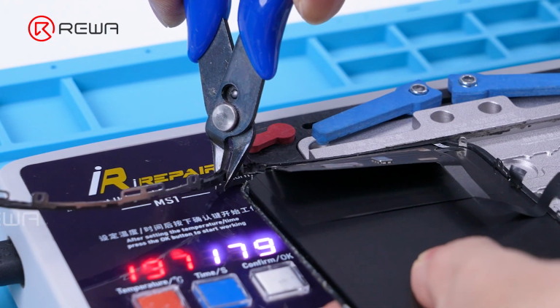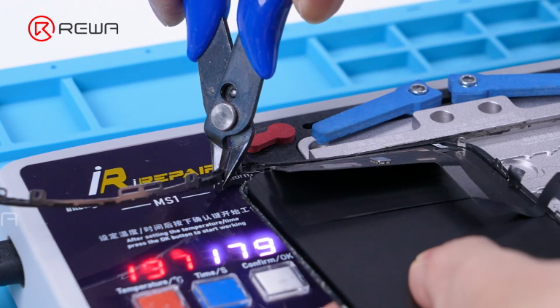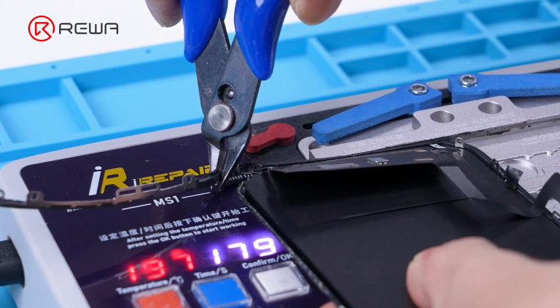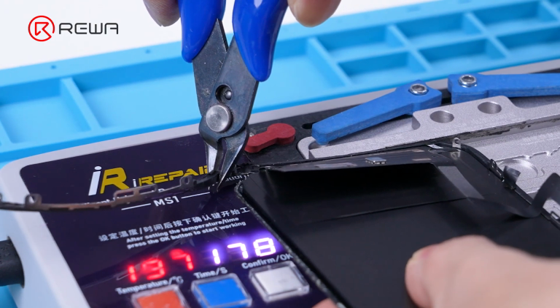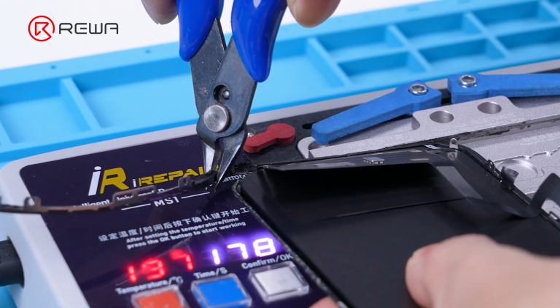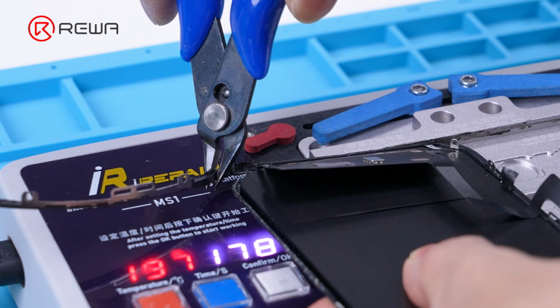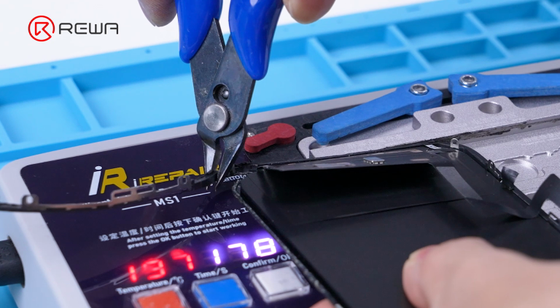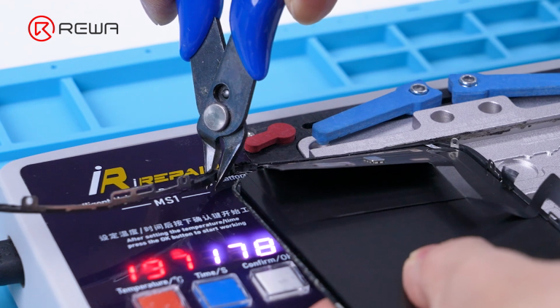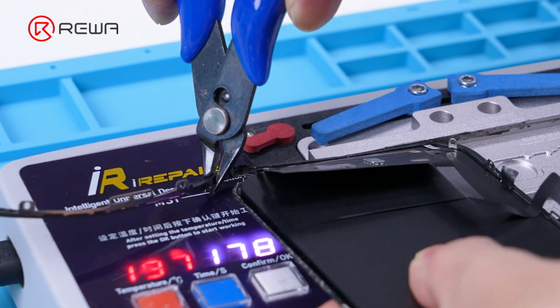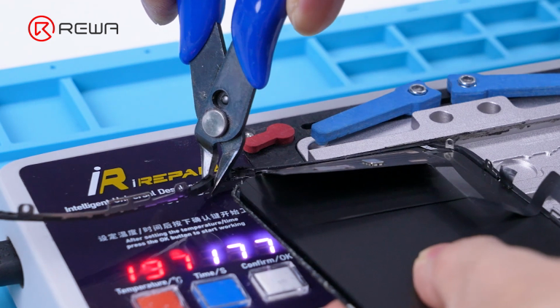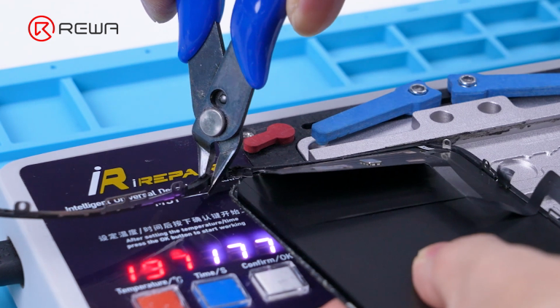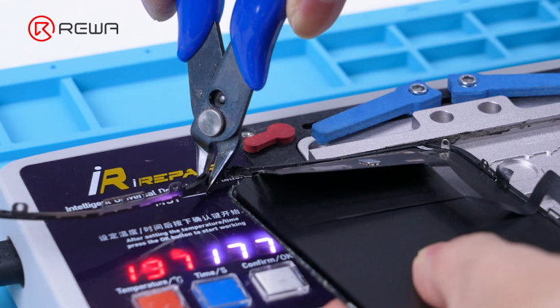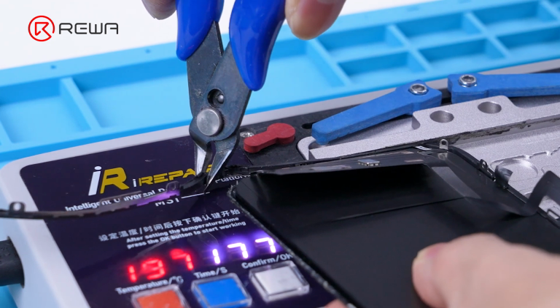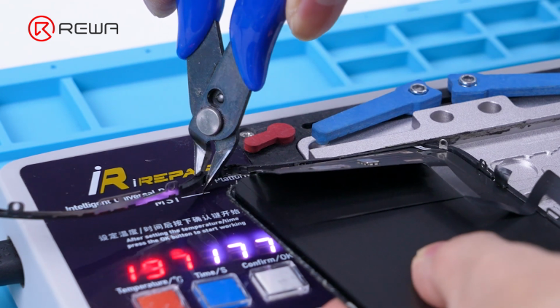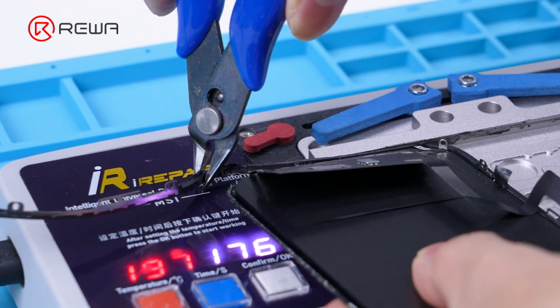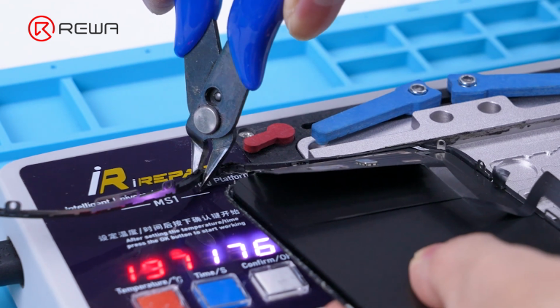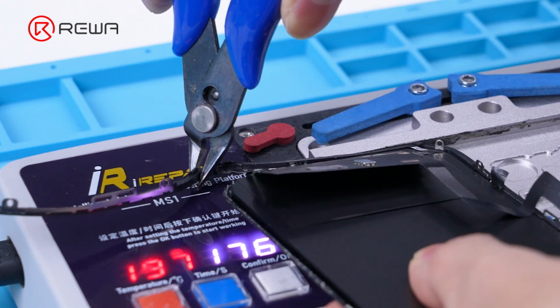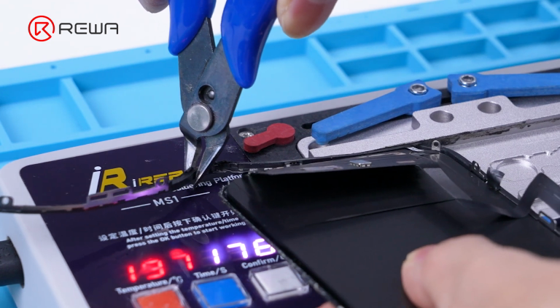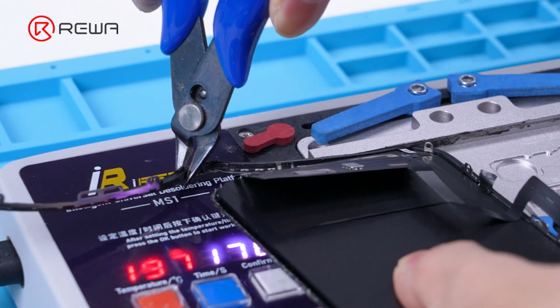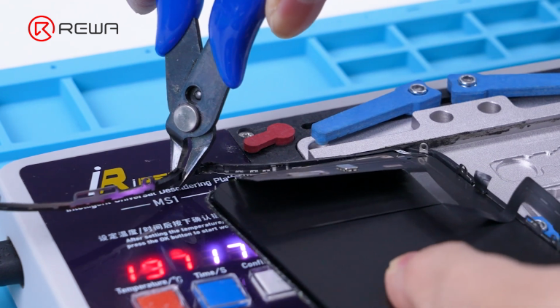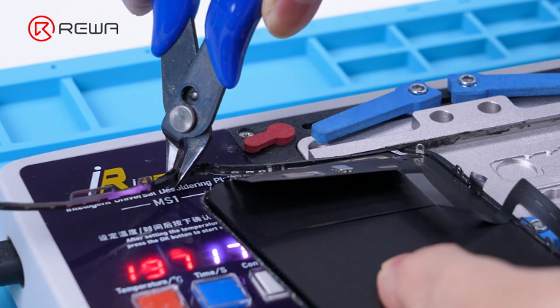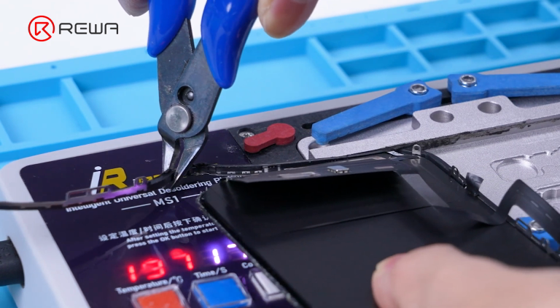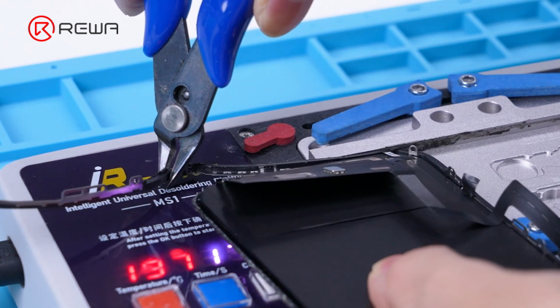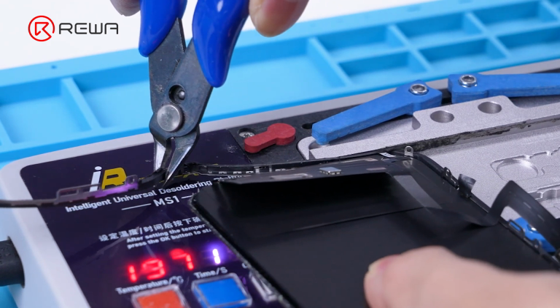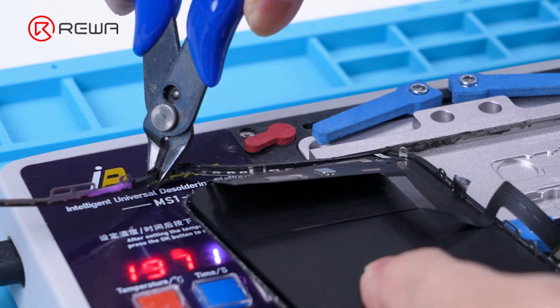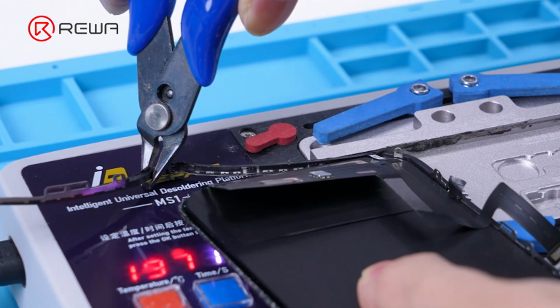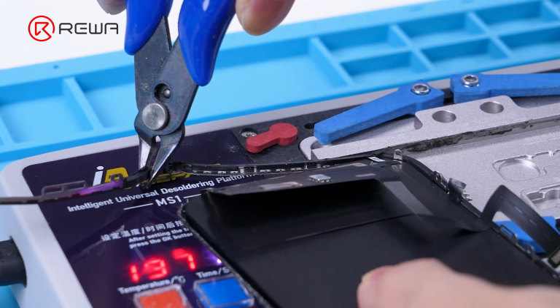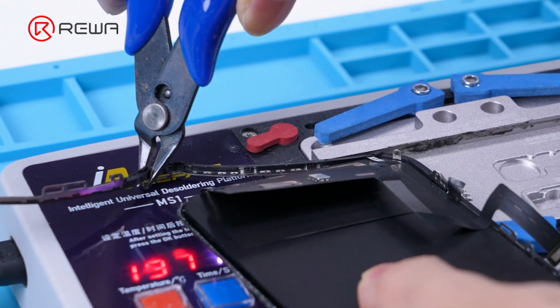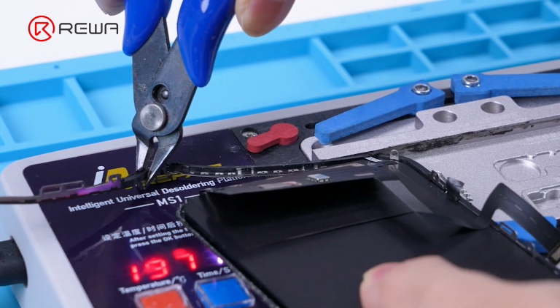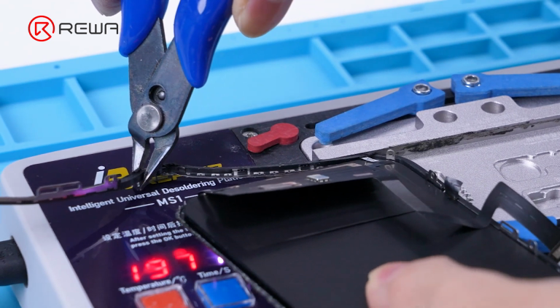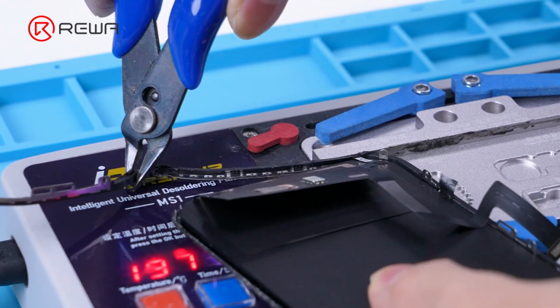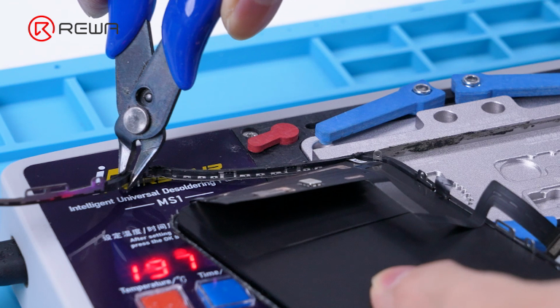Note: to avoid damaging the LCD, the bezel in the cable area should be torn horizontally outwards.